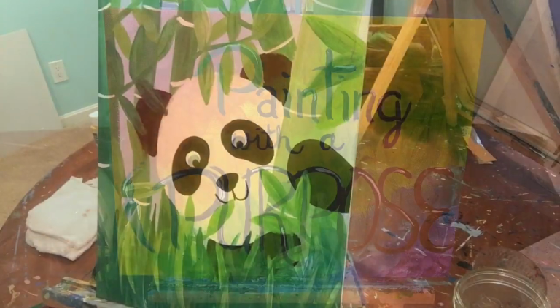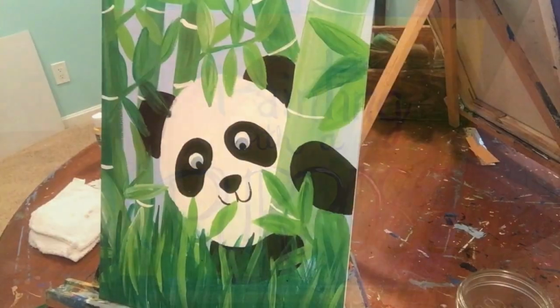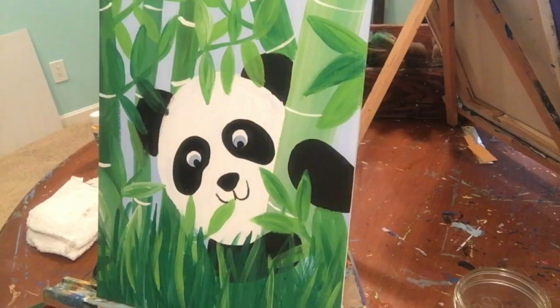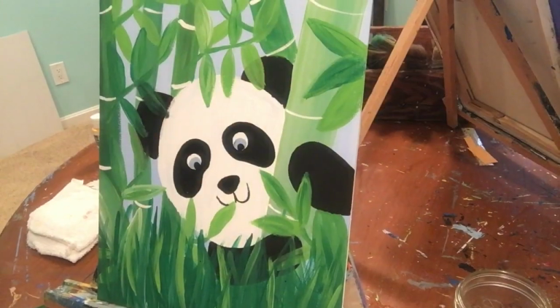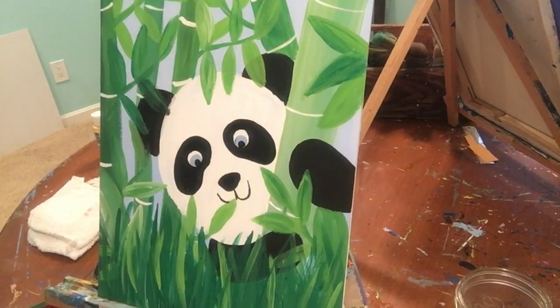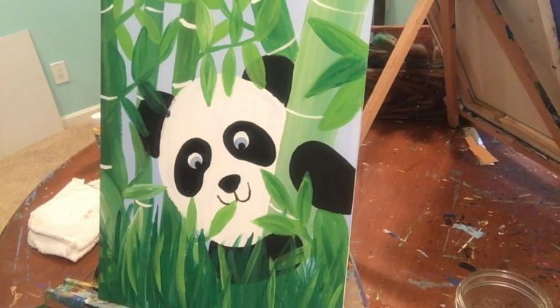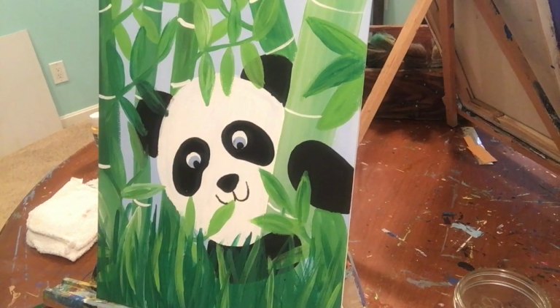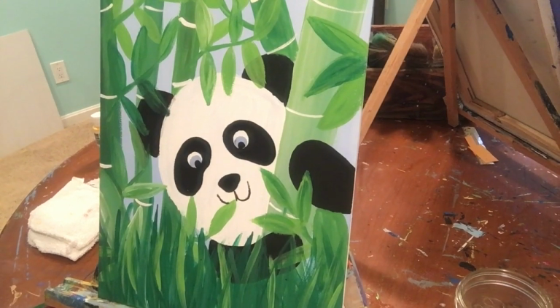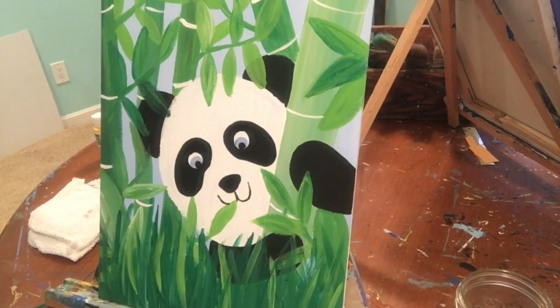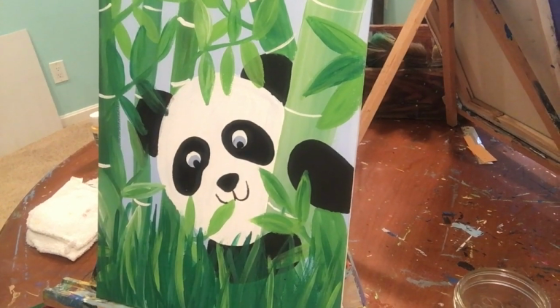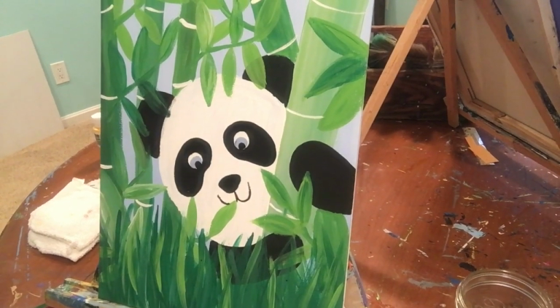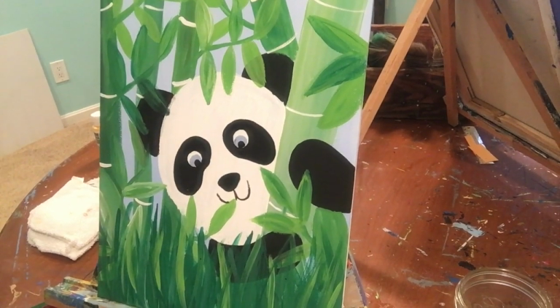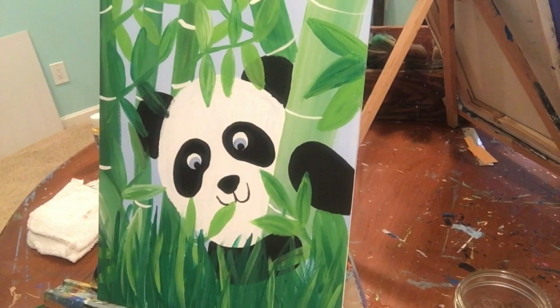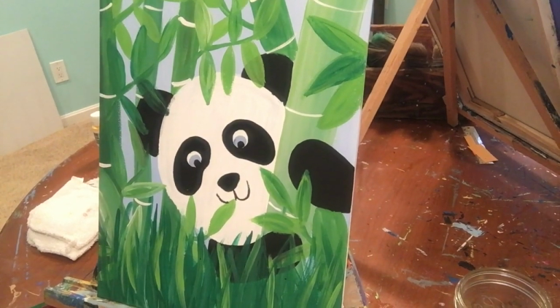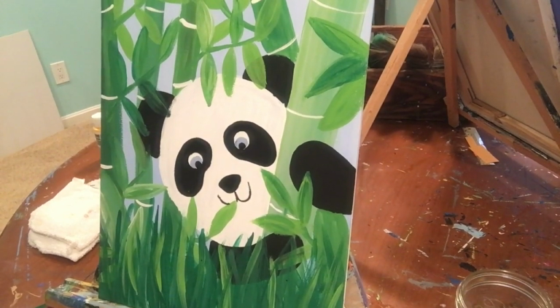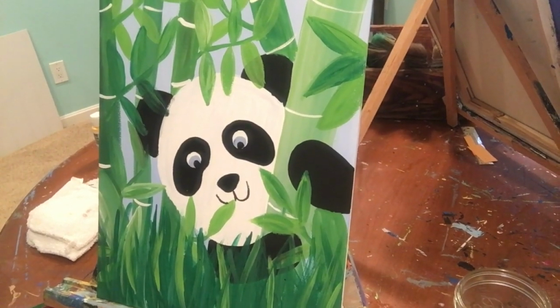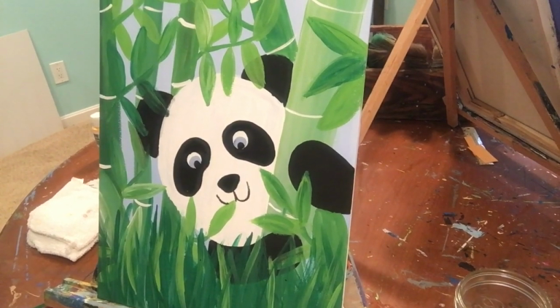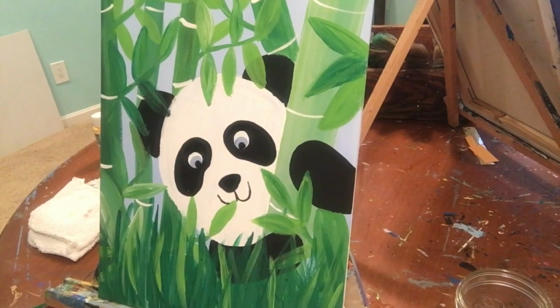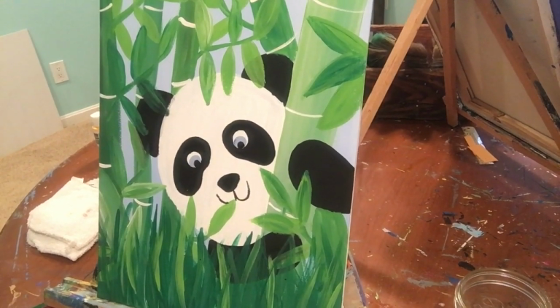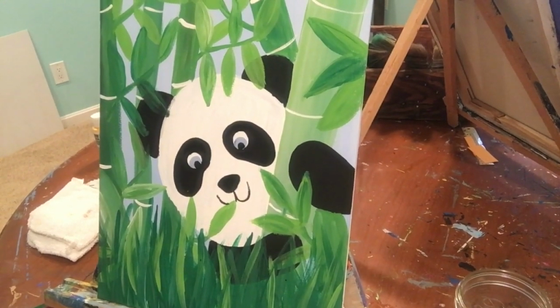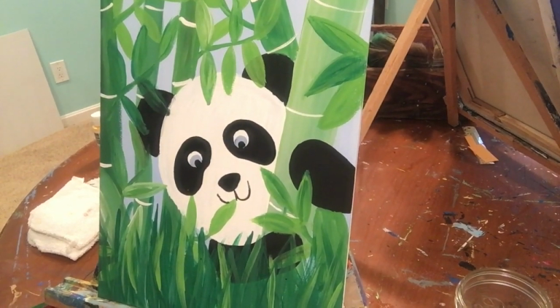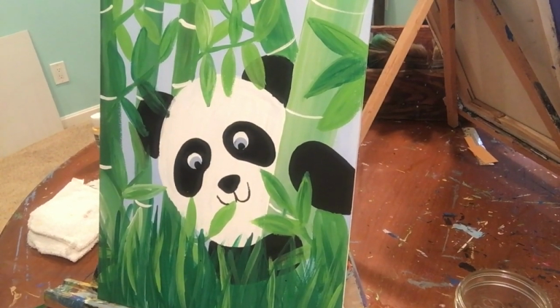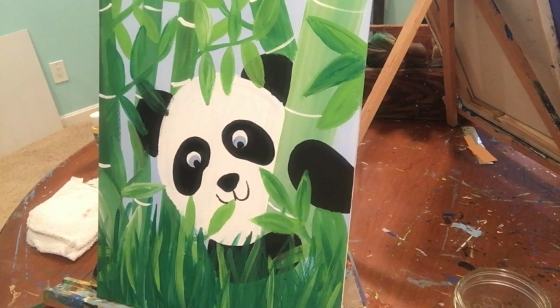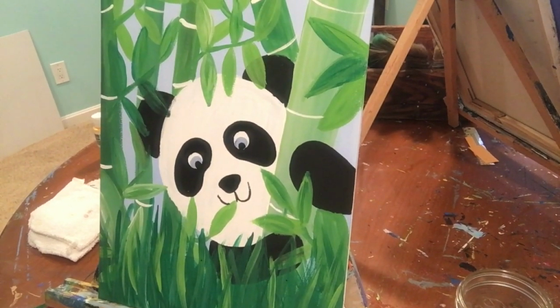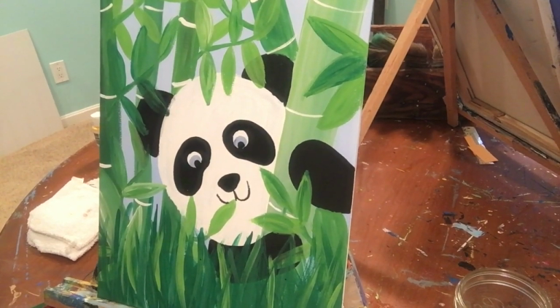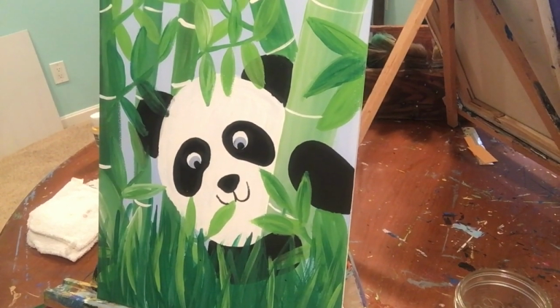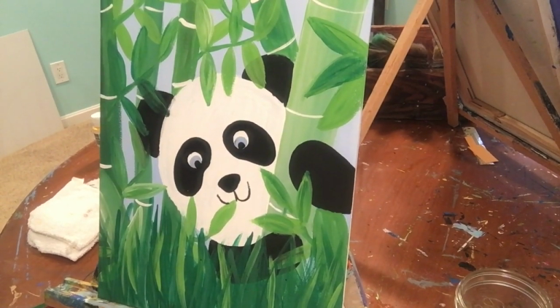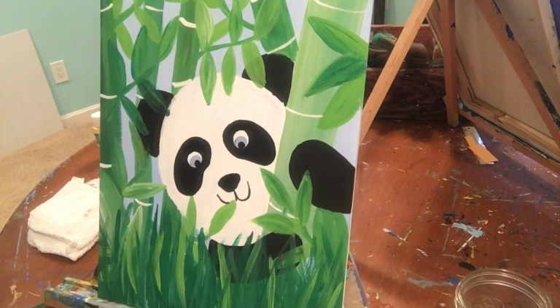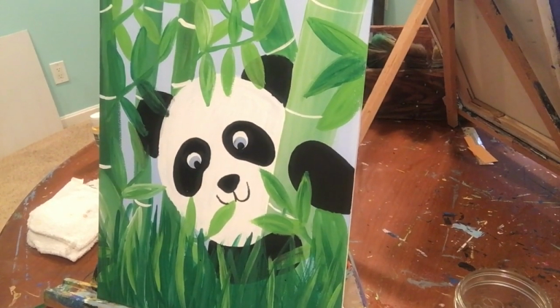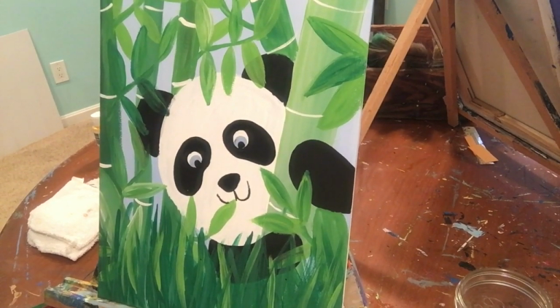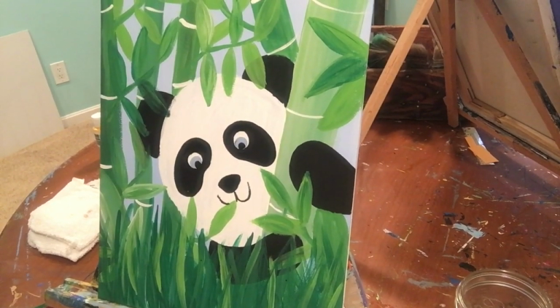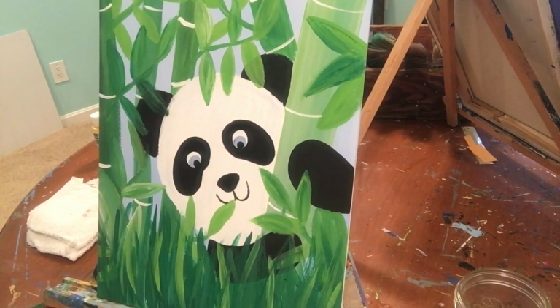Hello Painting with a Purpose fans. Today we're going to paint this cute adorable panda.